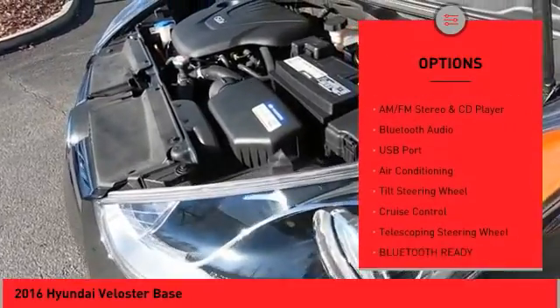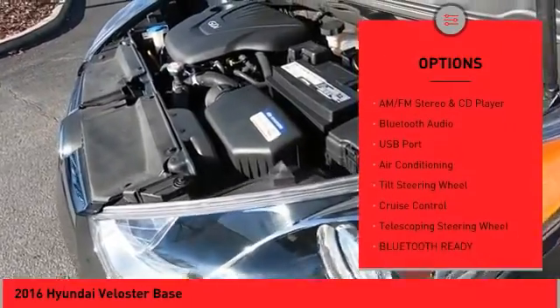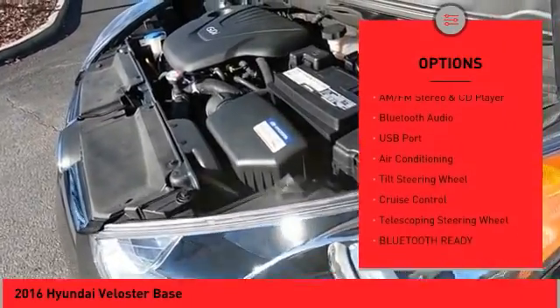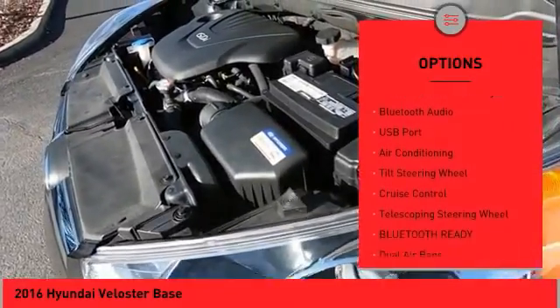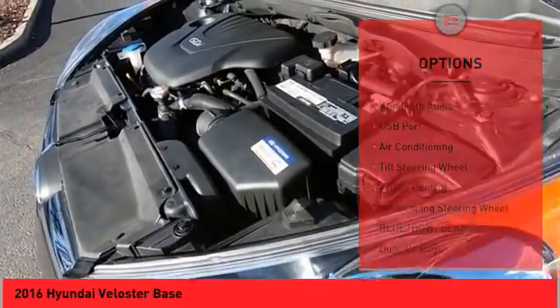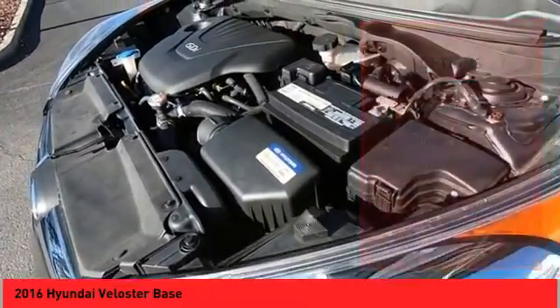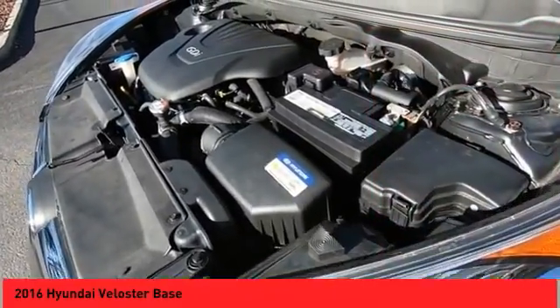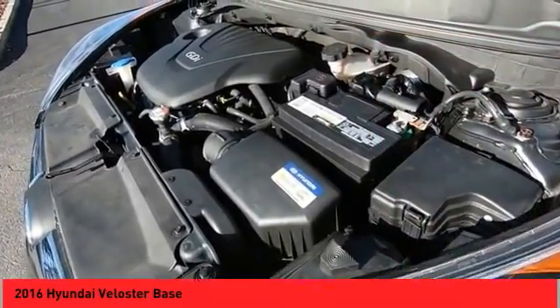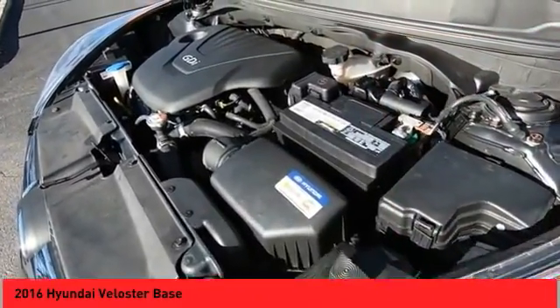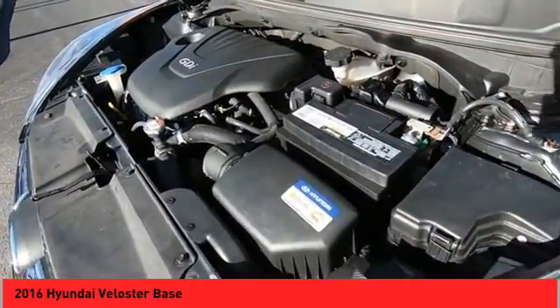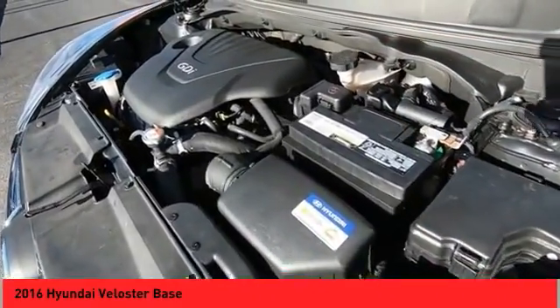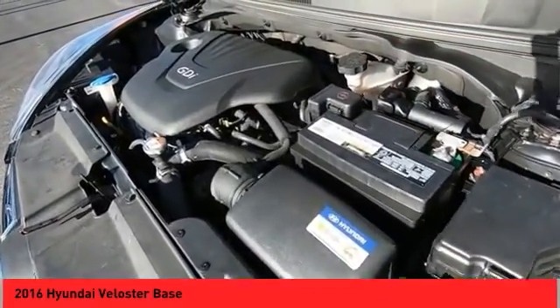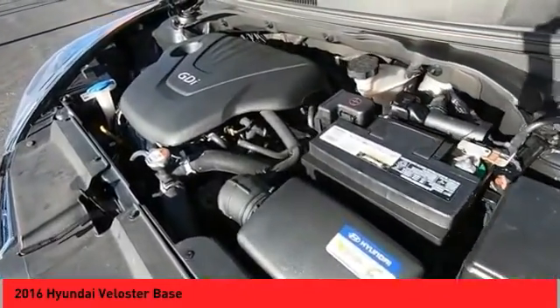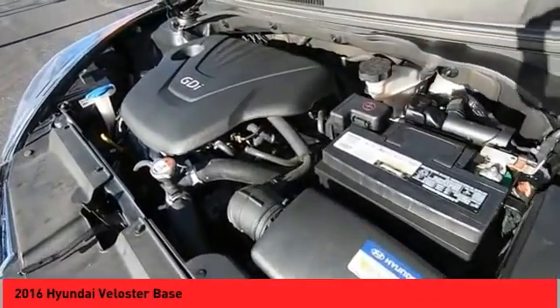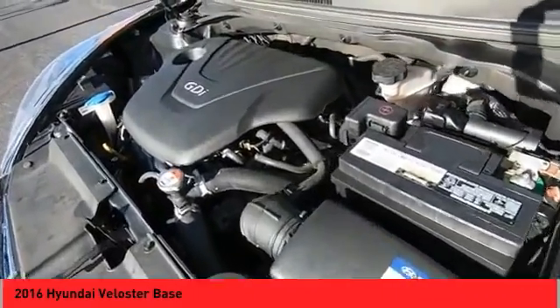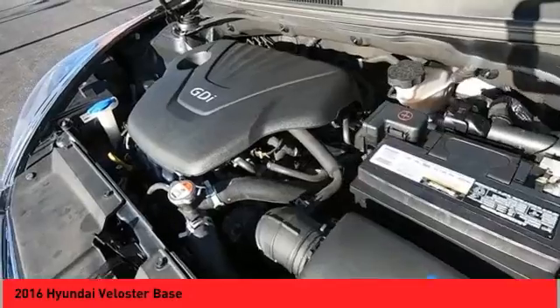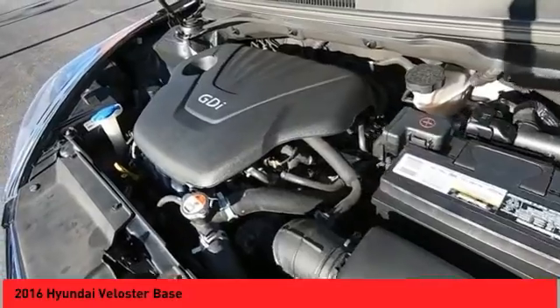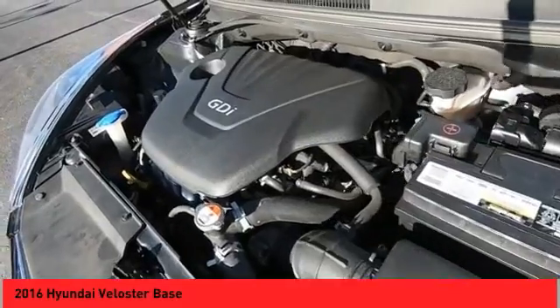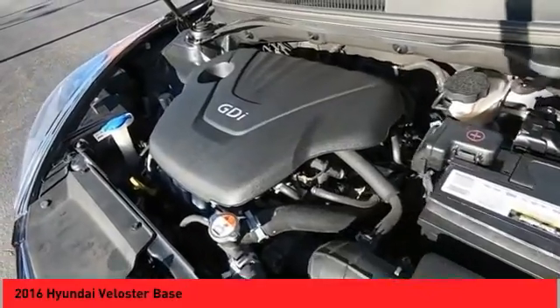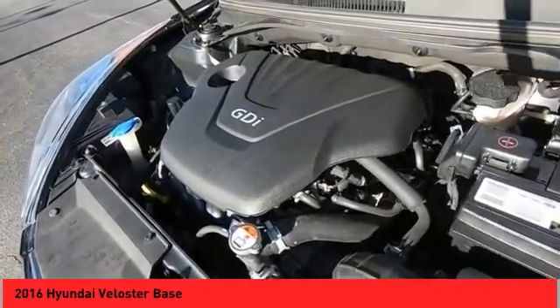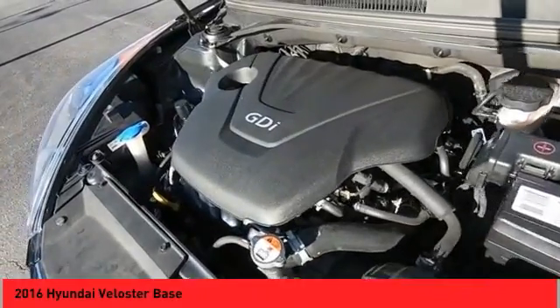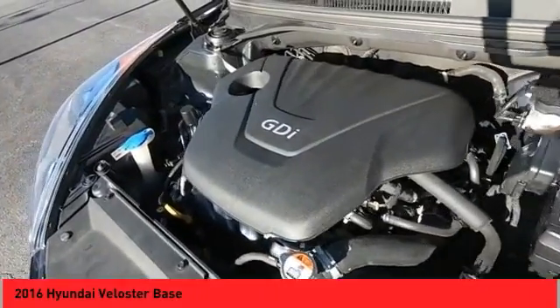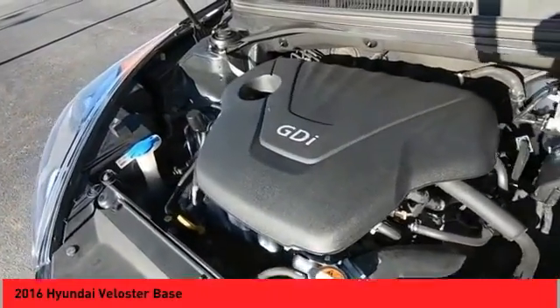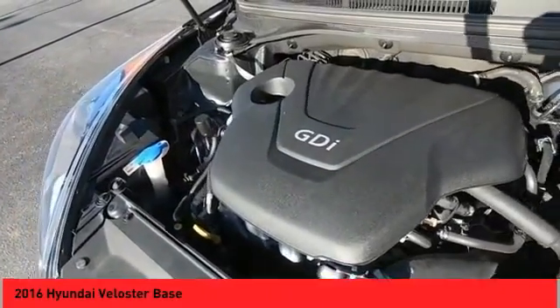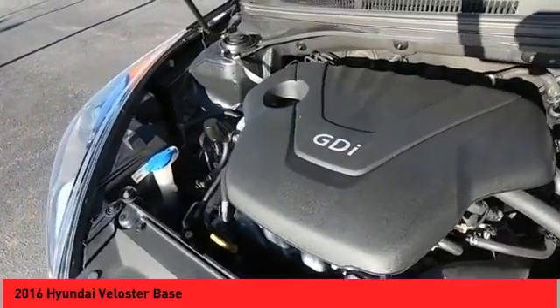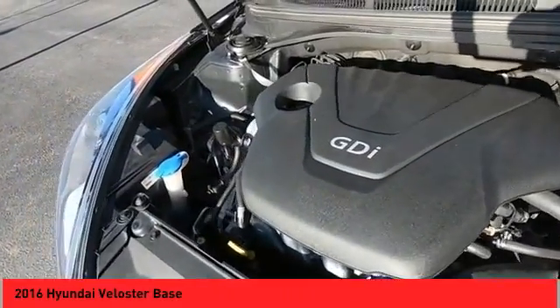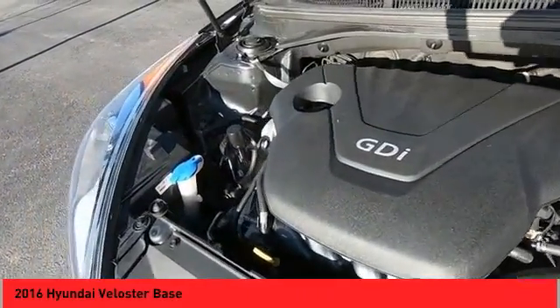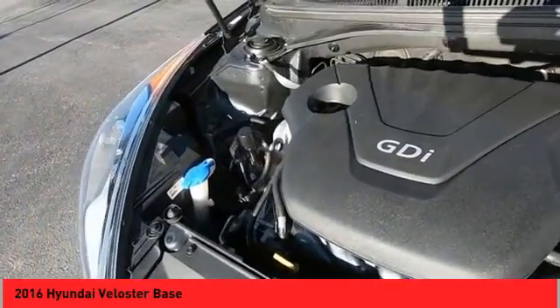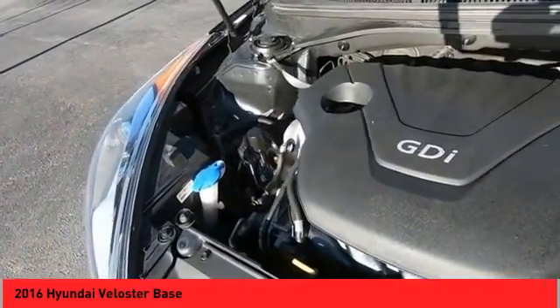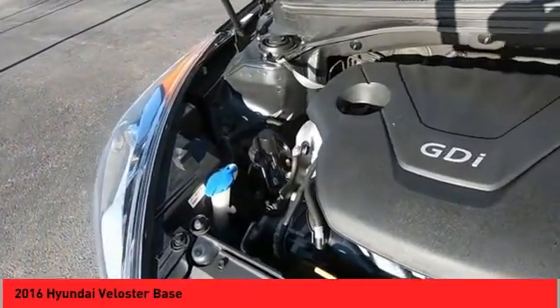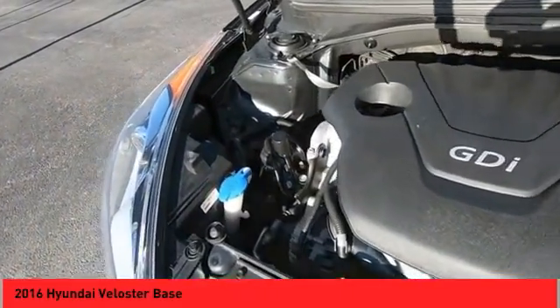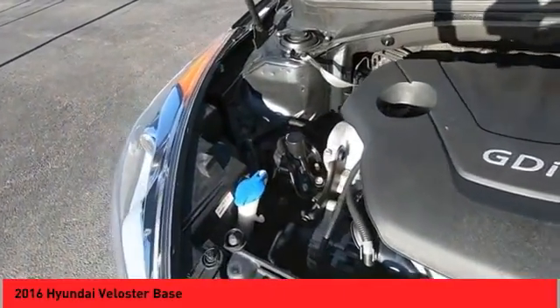Power sunroof, backup camera, auxiliary audio input, steering wheel audio controls. Come take a test drive today.